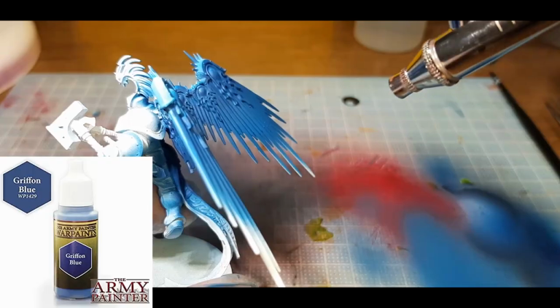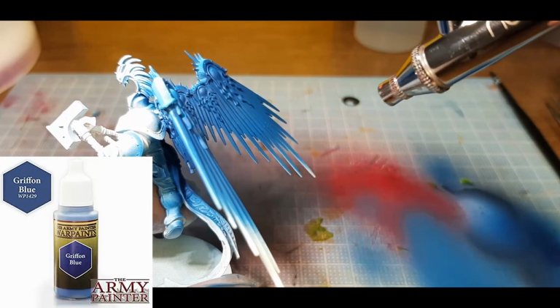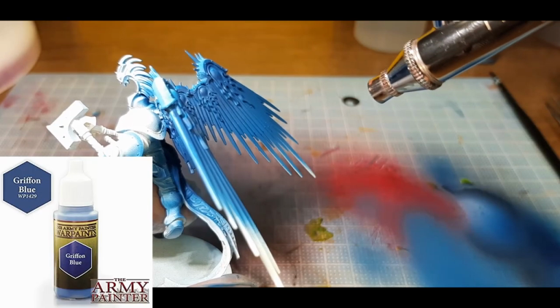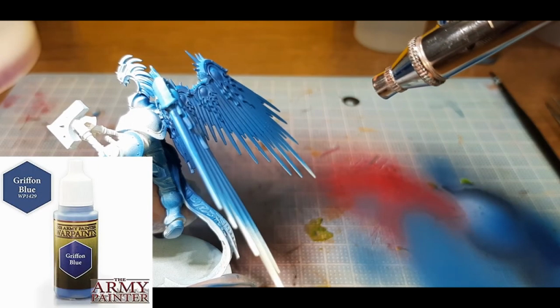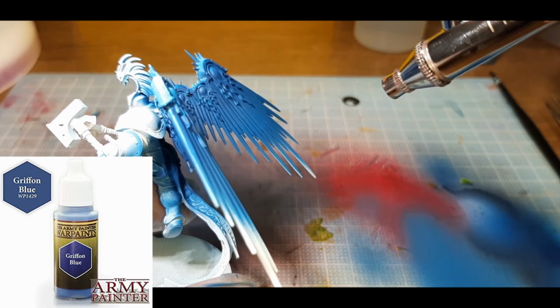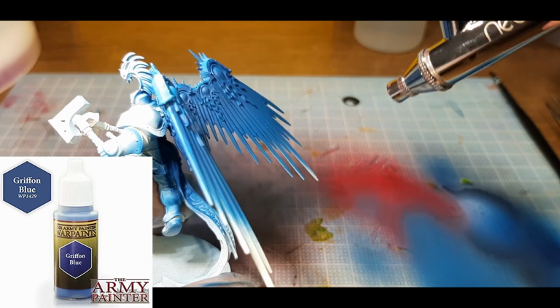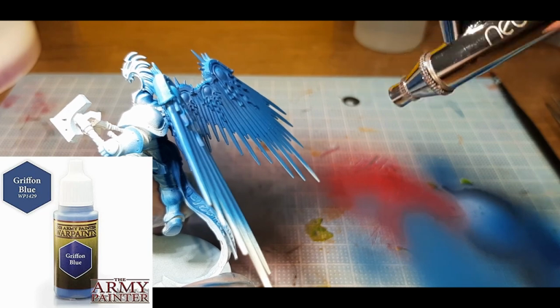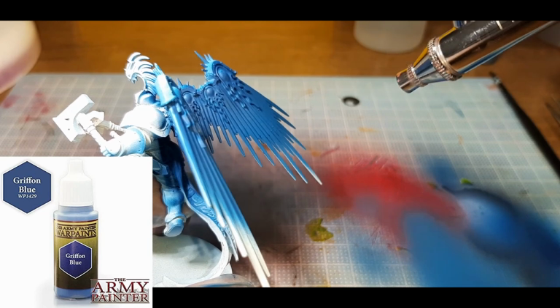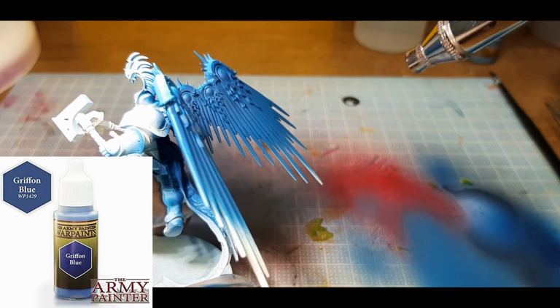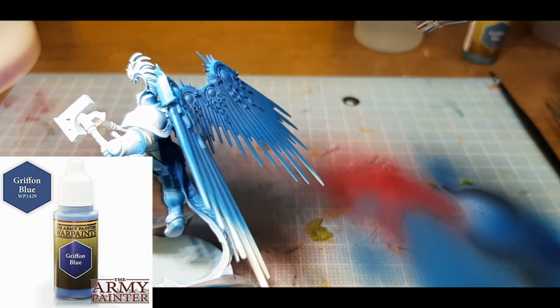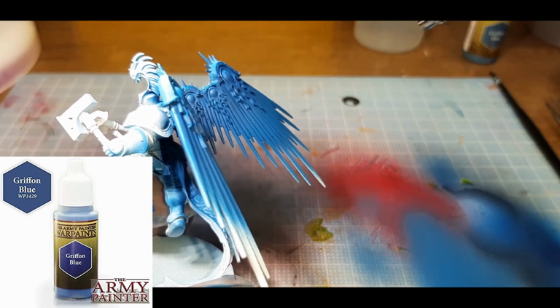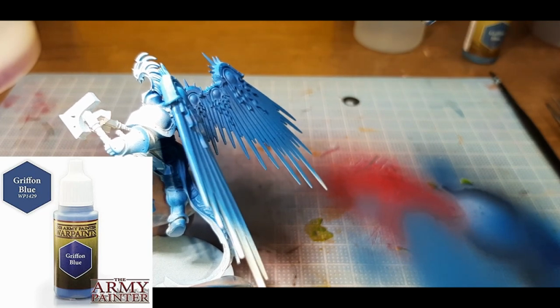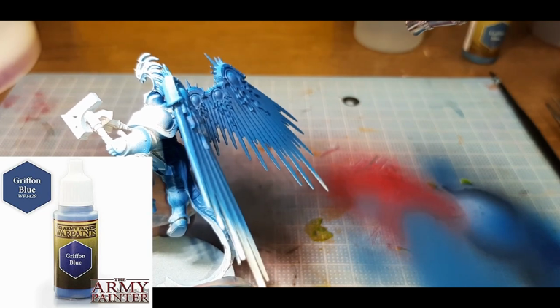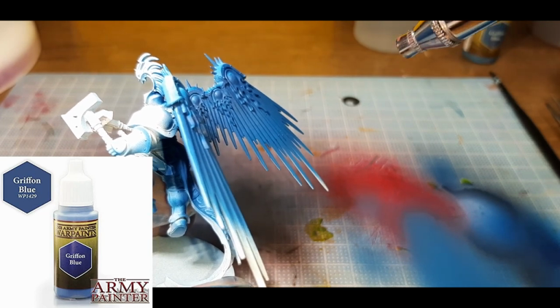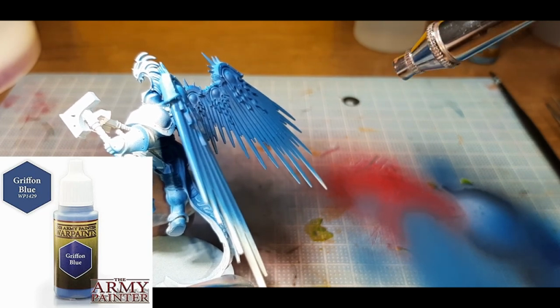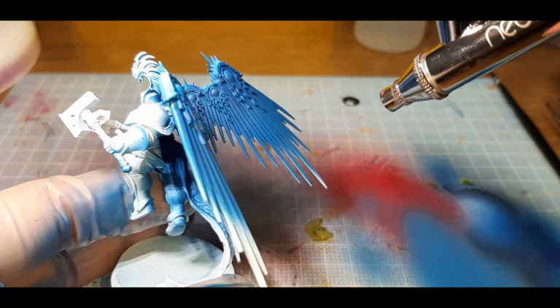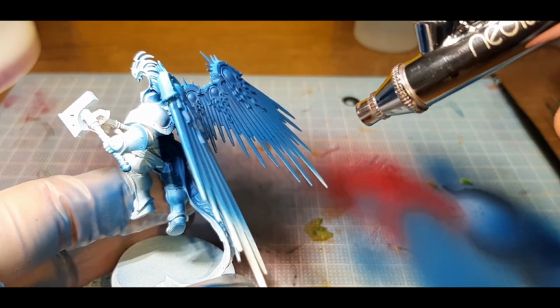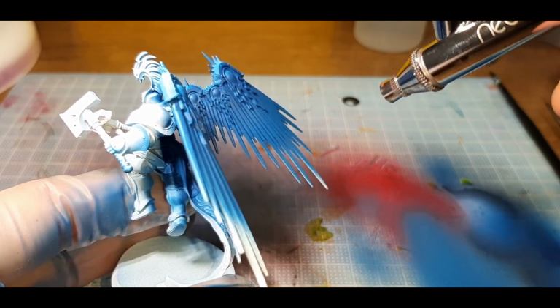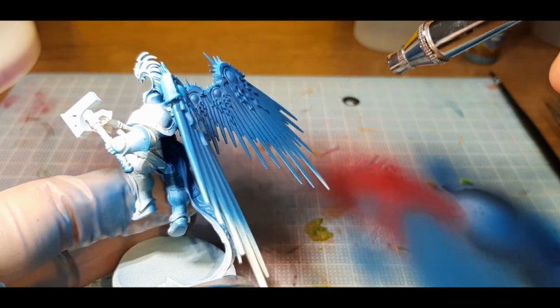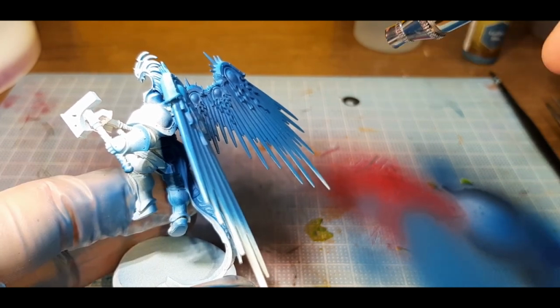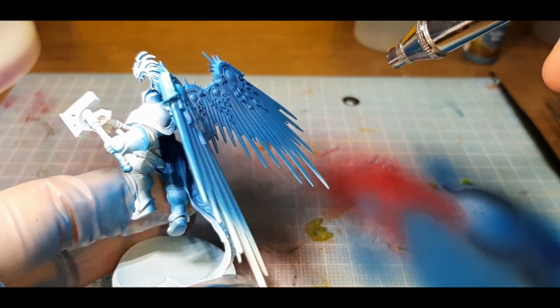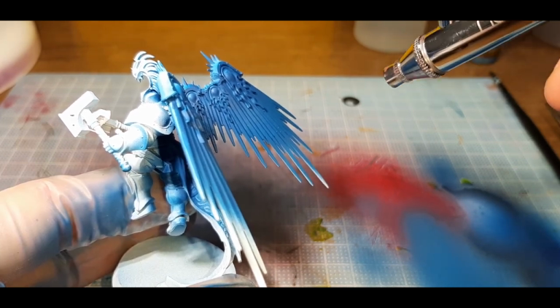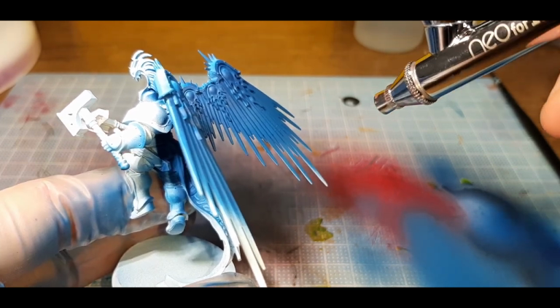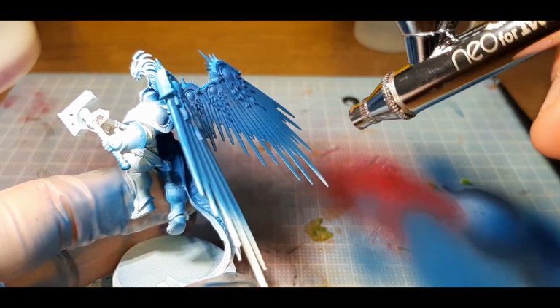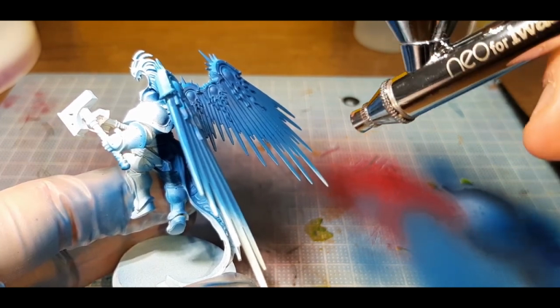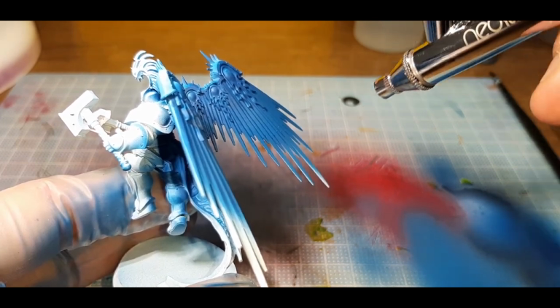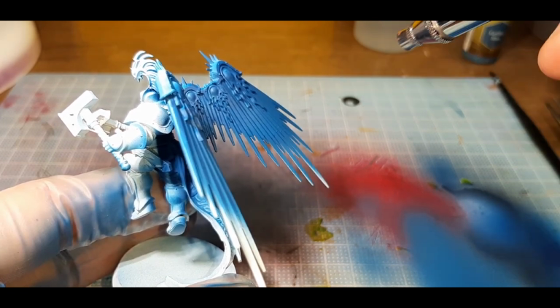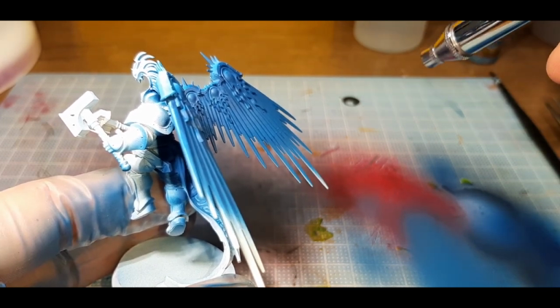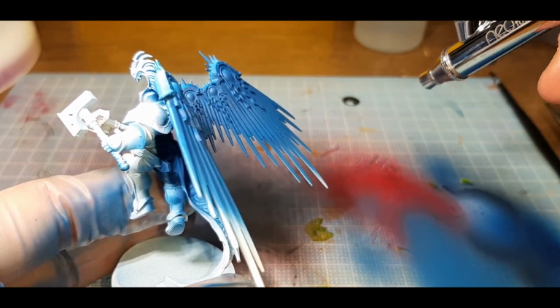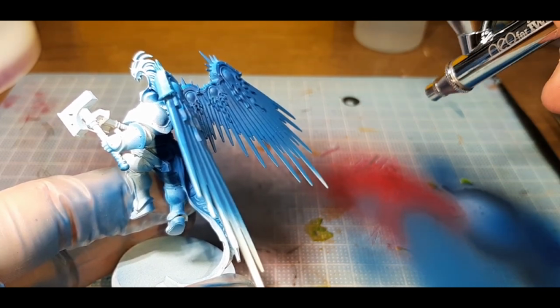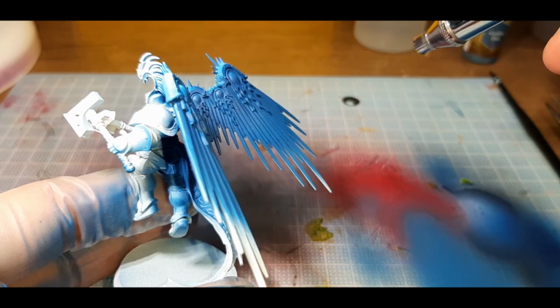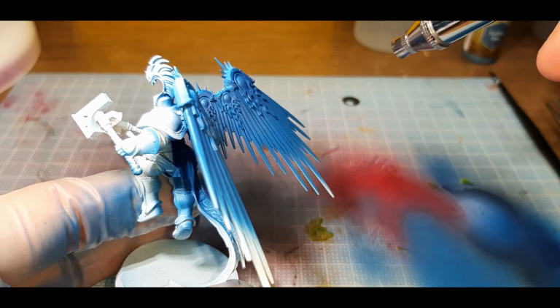The next step is straight Griffin Blue from the Army Painter, spraying a little bit less of the wing each time while working my way down to the ends.